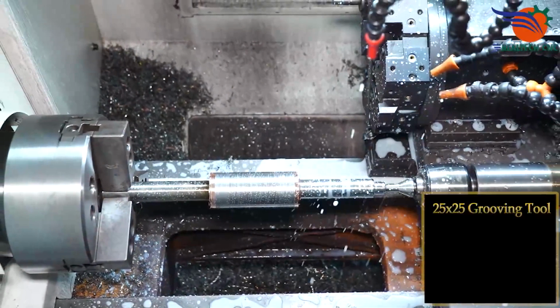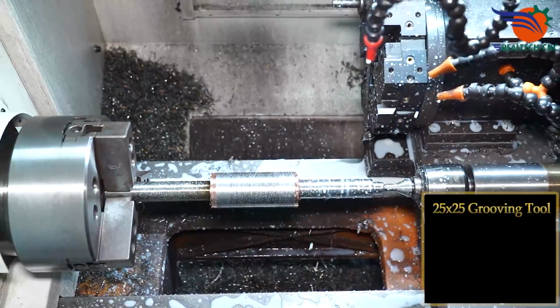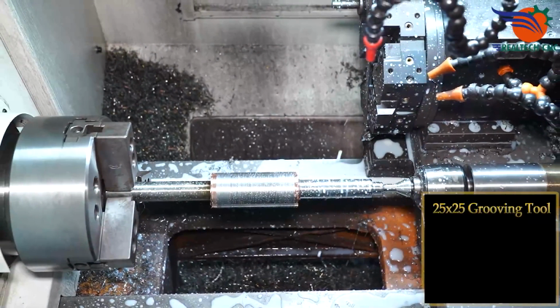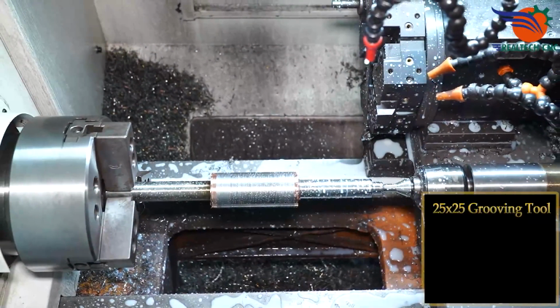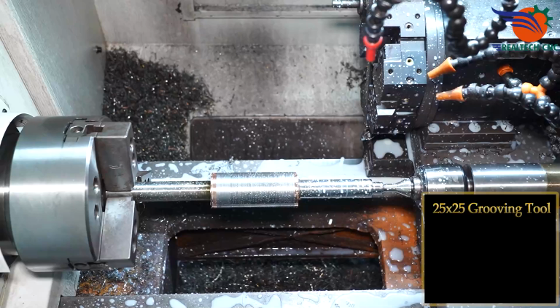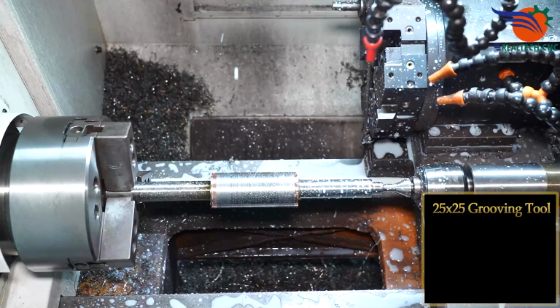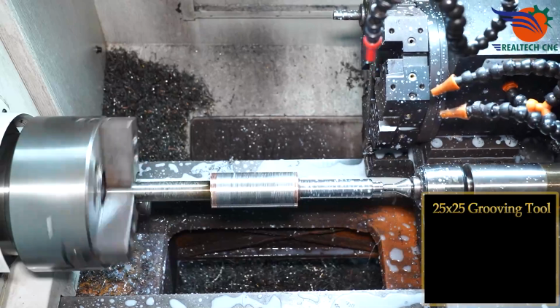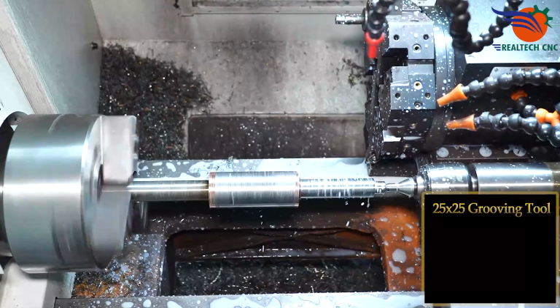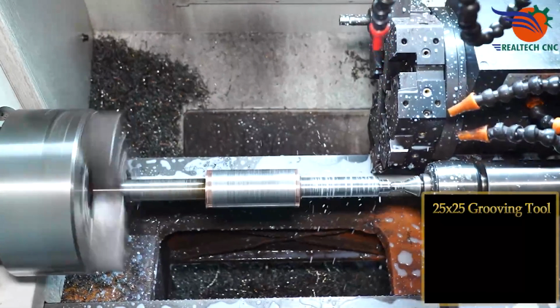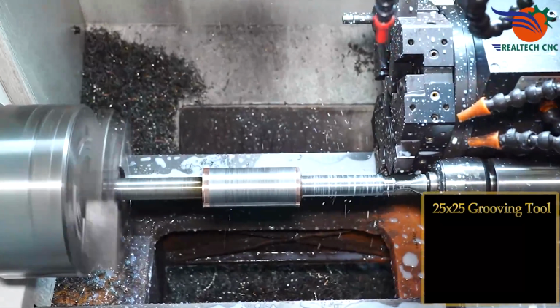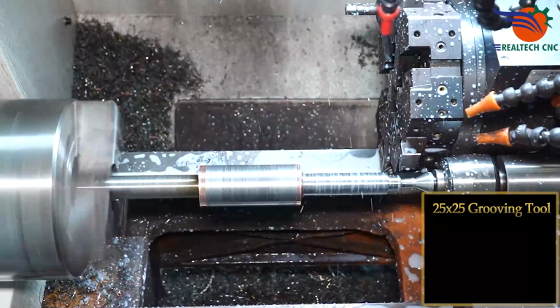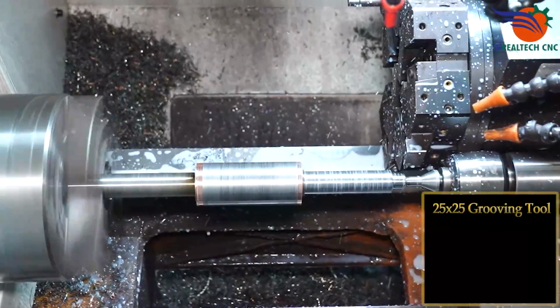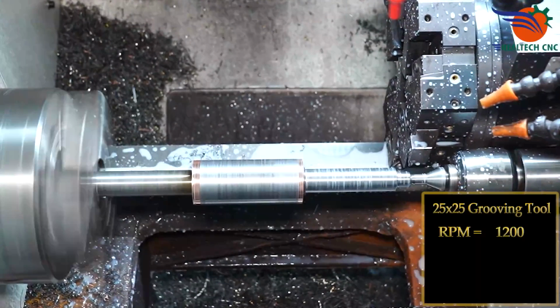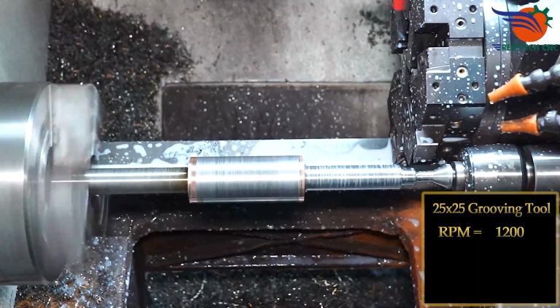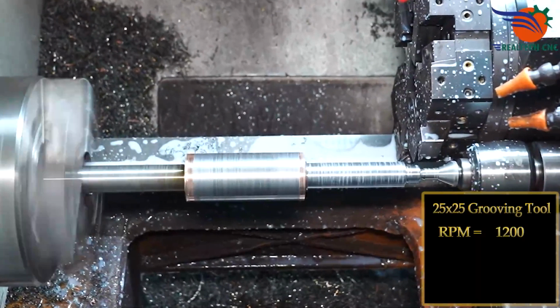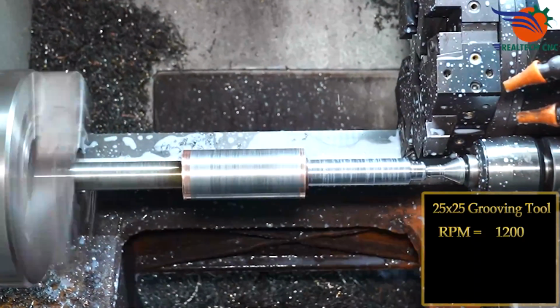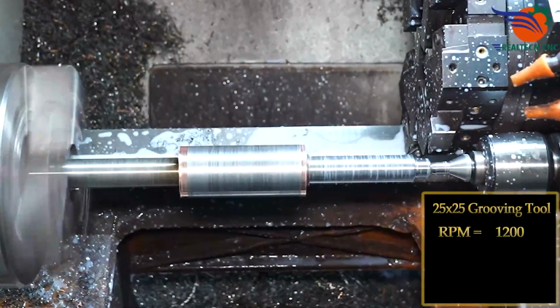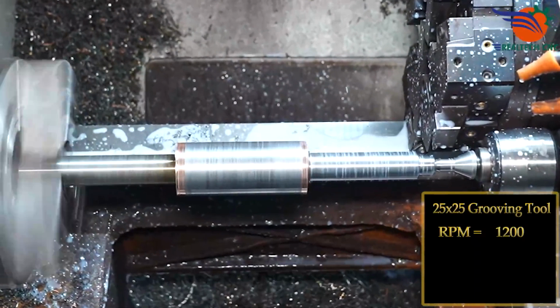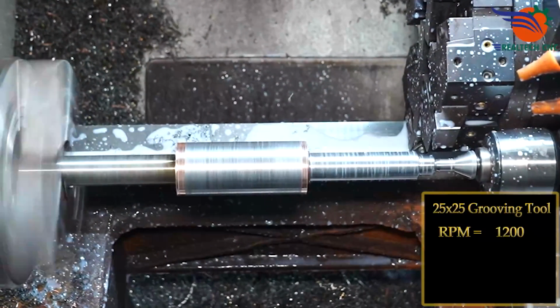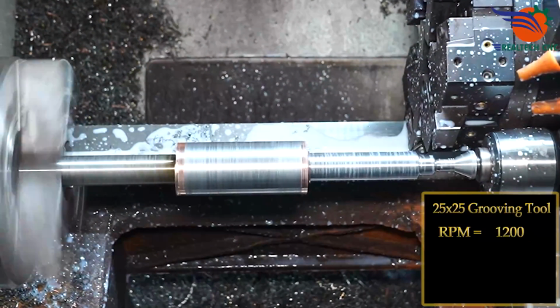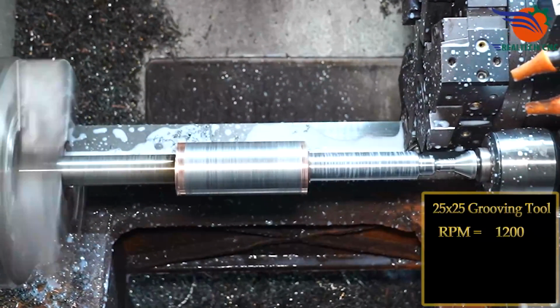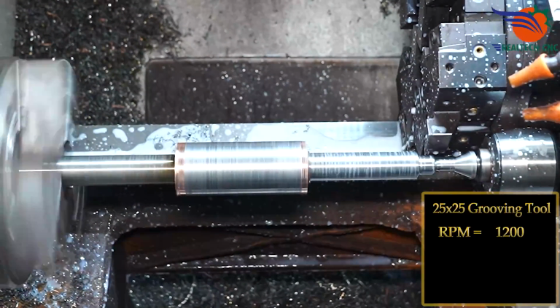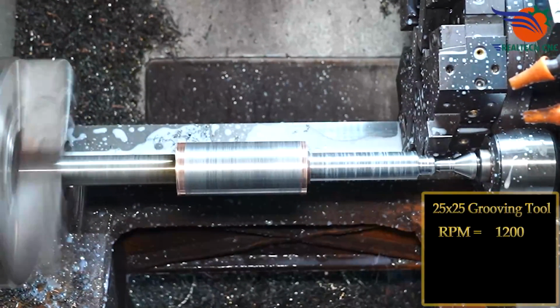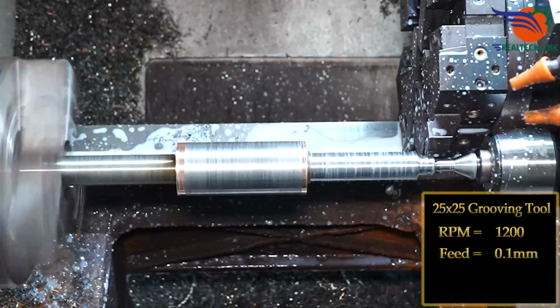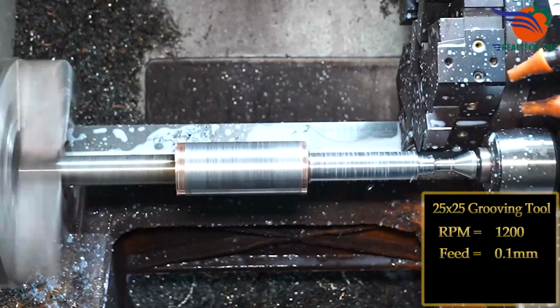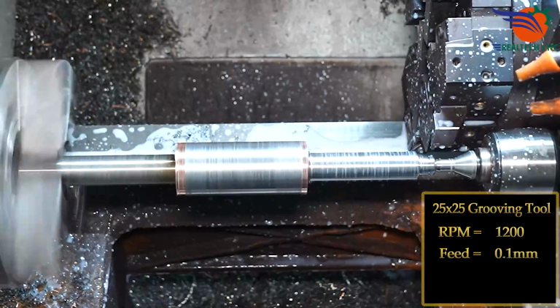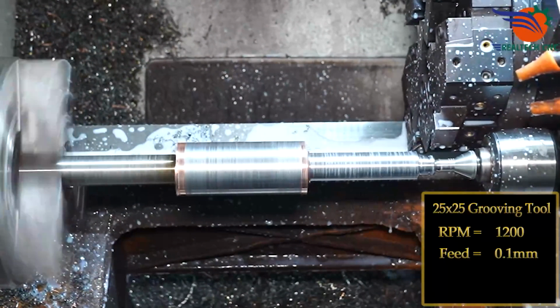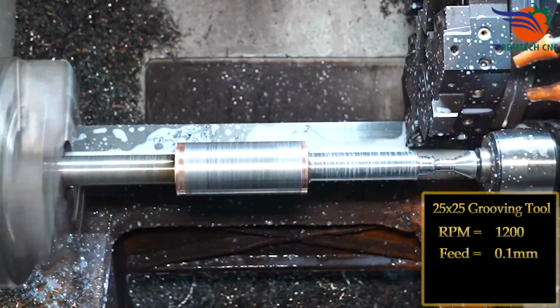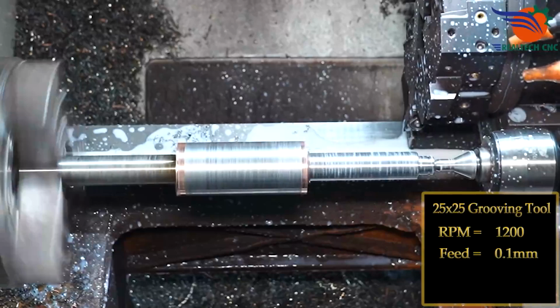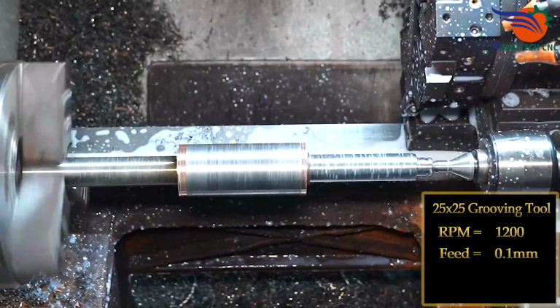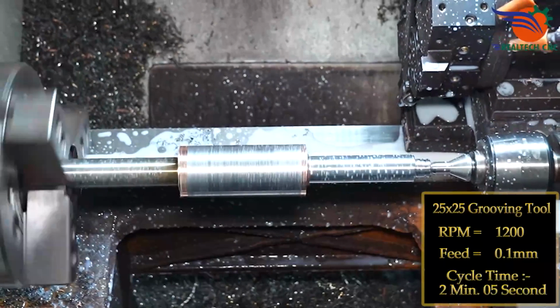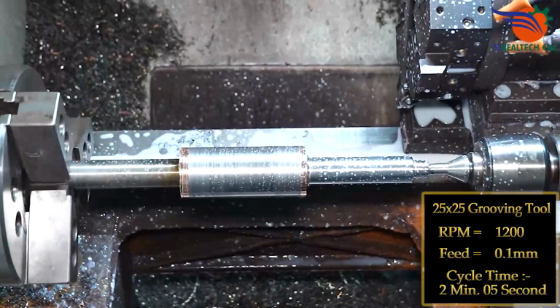25x25 grooving tool, RPM 1200, feed 0.1mm.